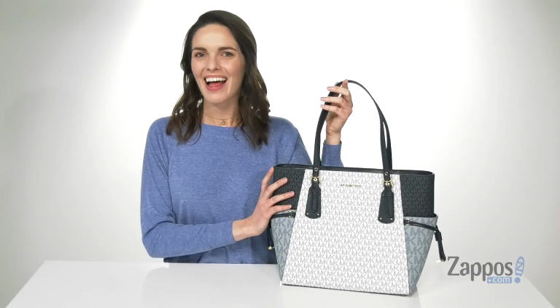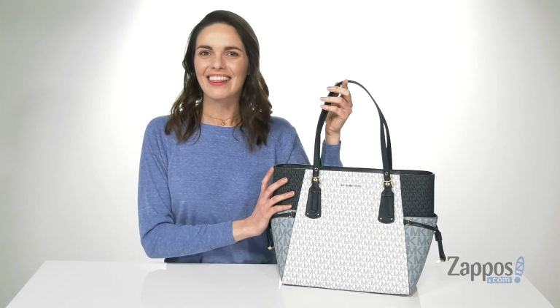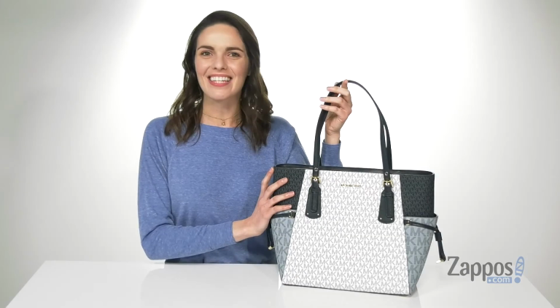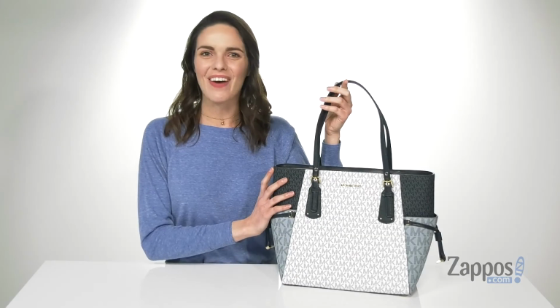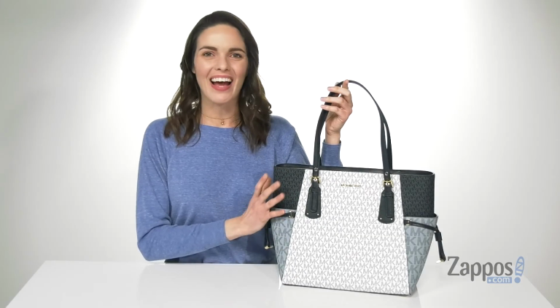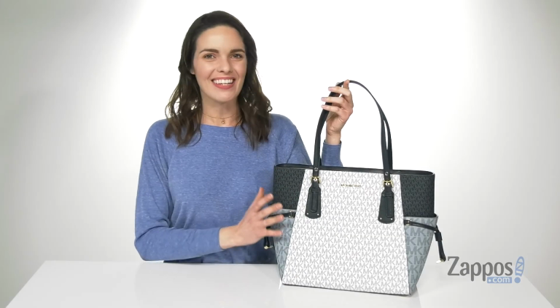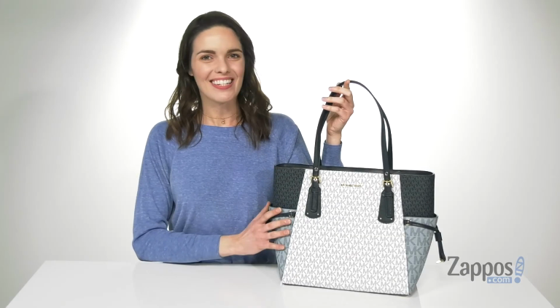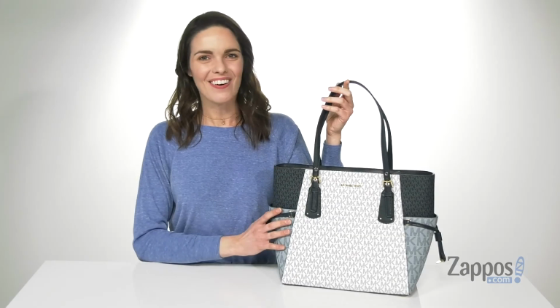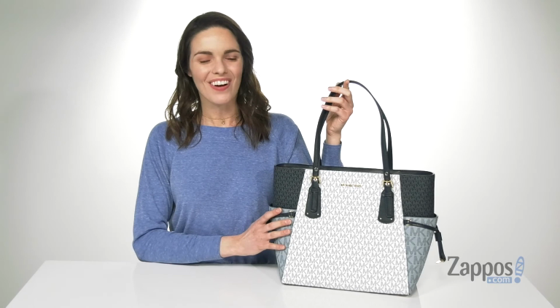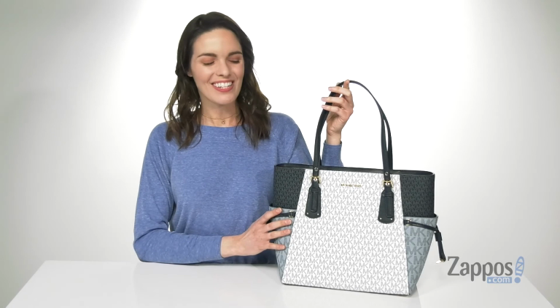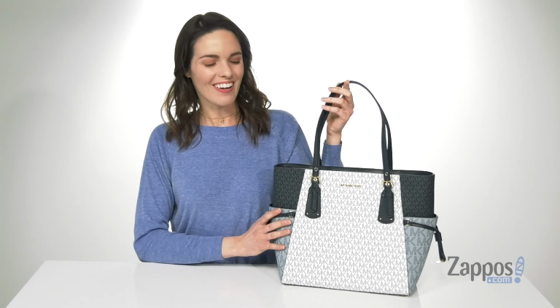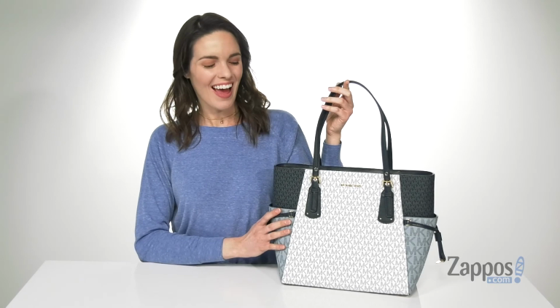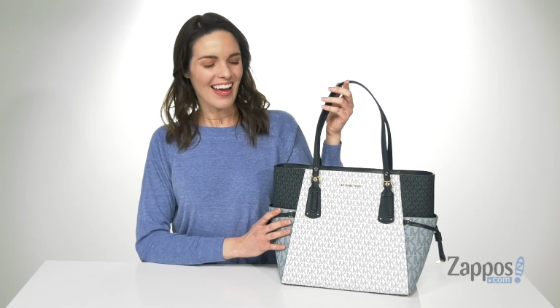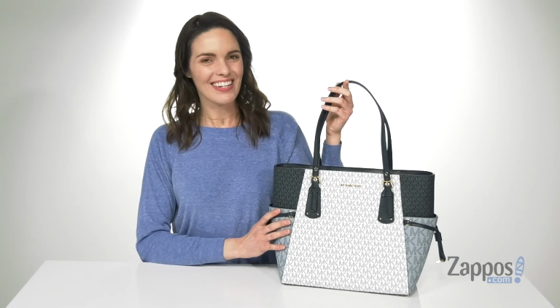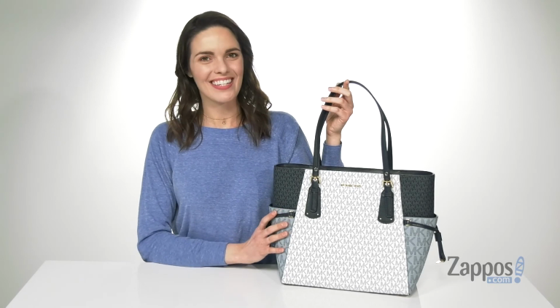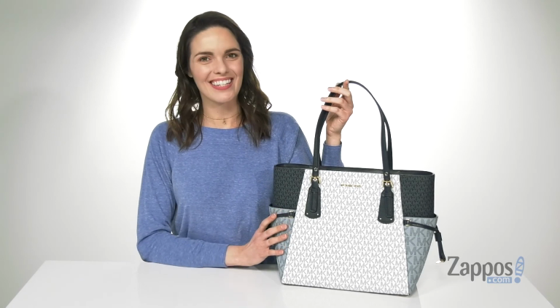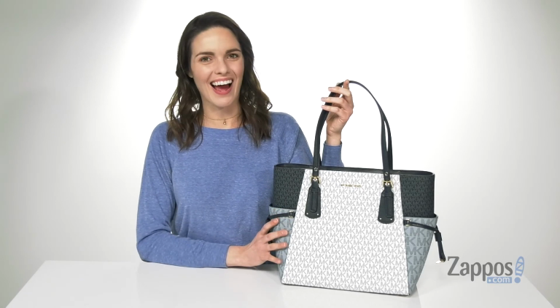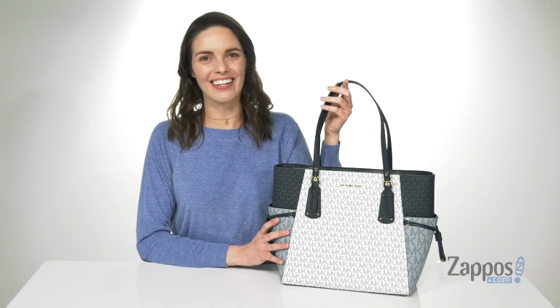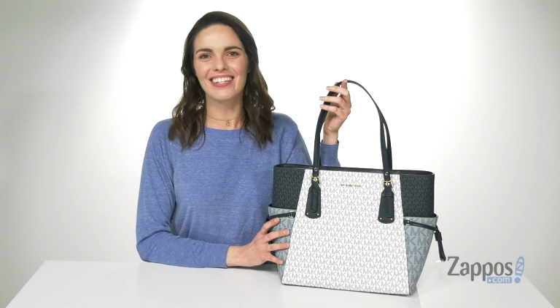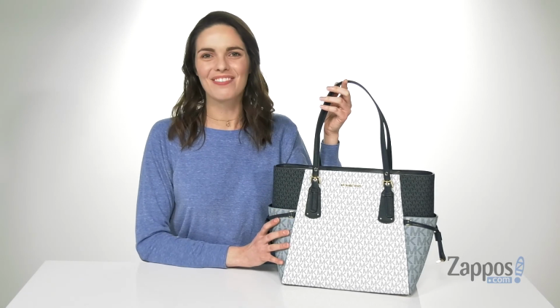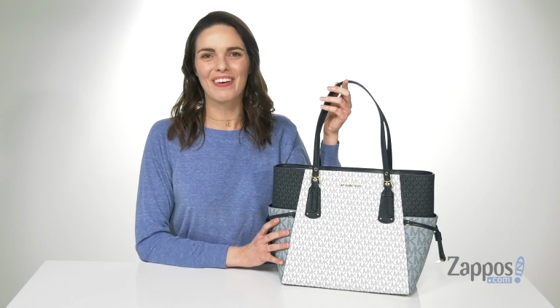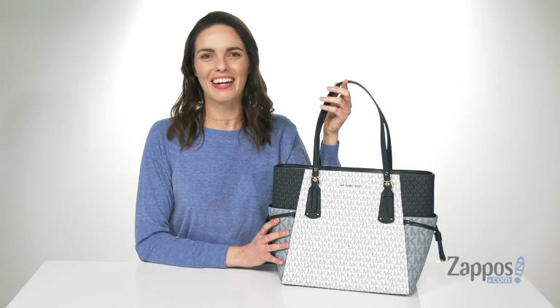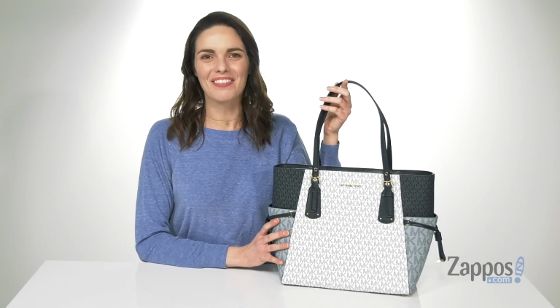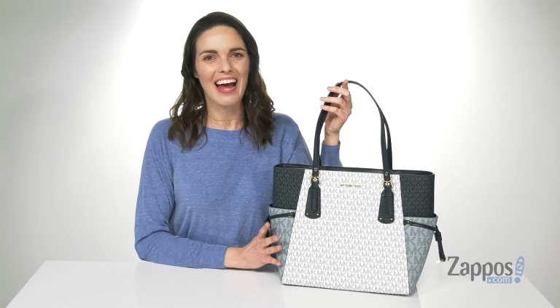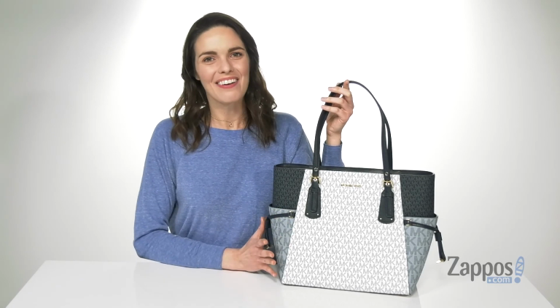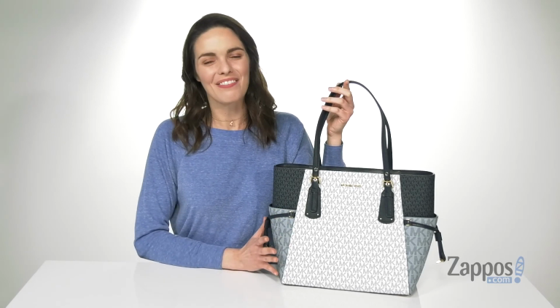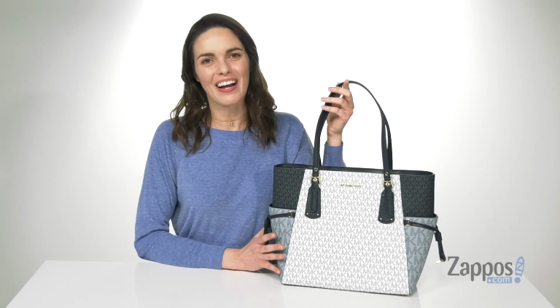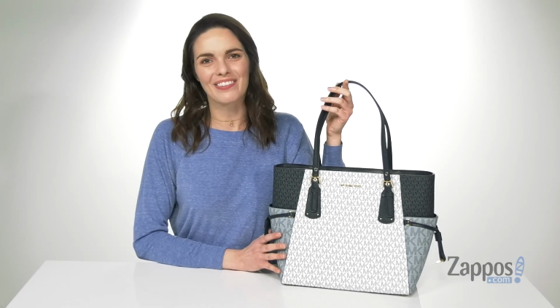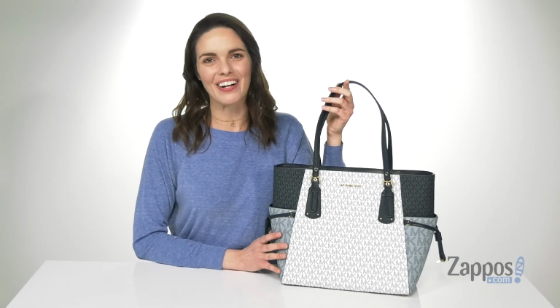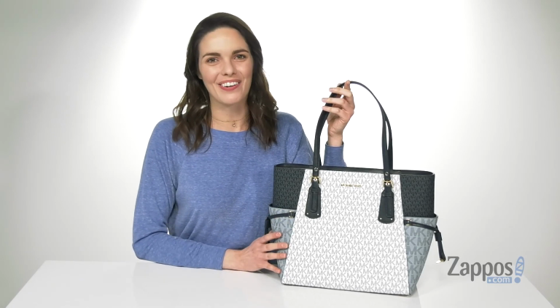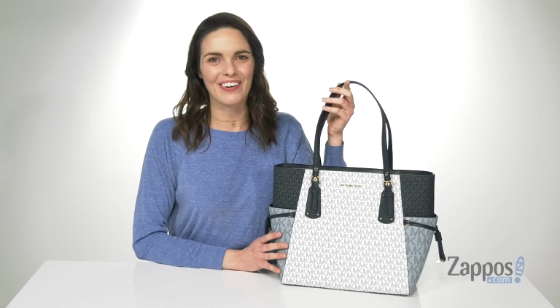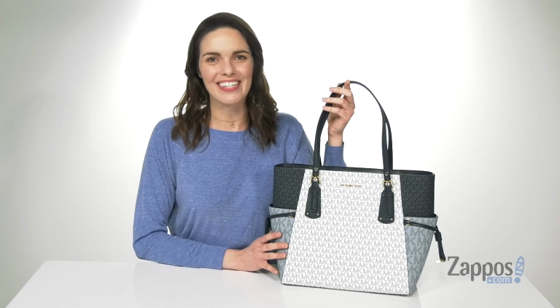This bag is so functional and stylish — pick it up today from Michael Michael Kors.